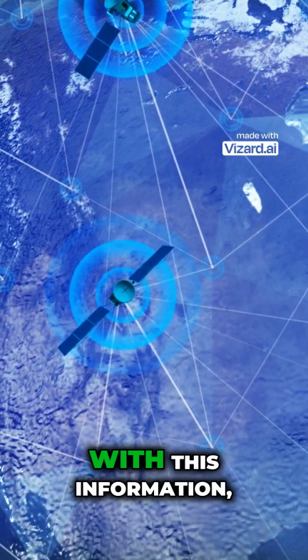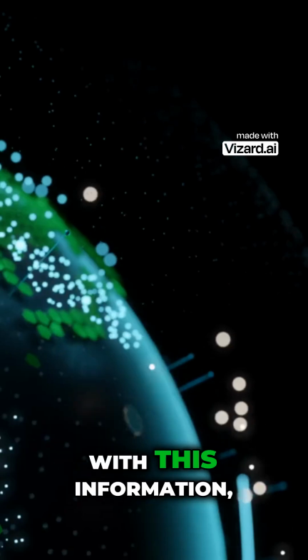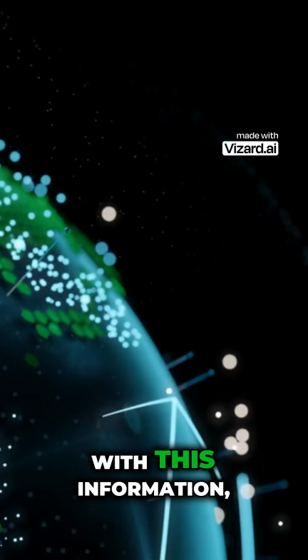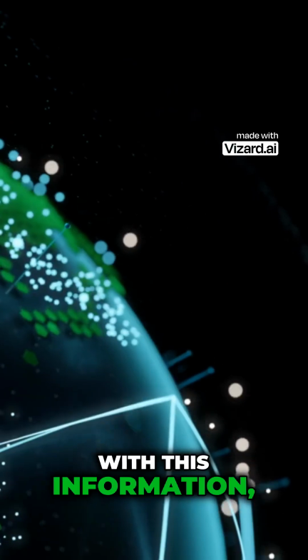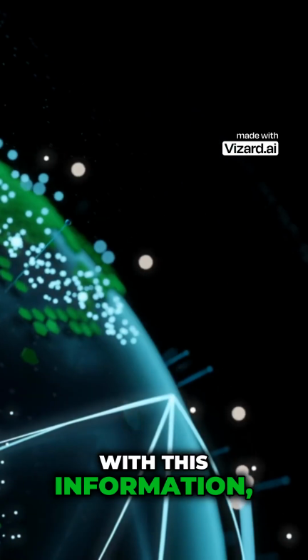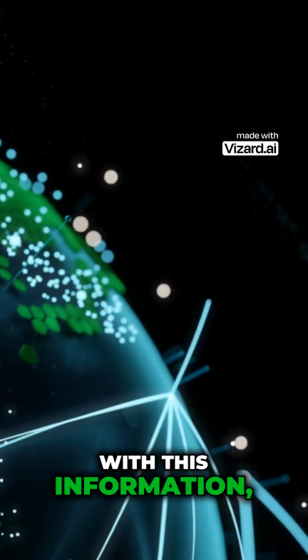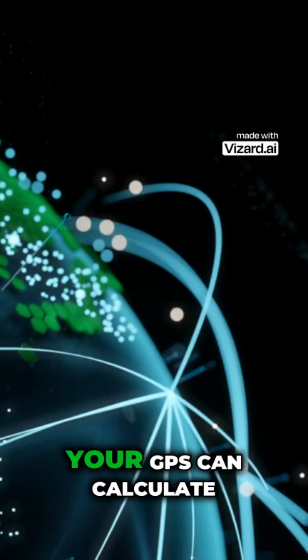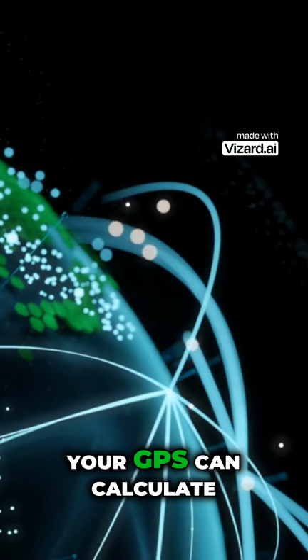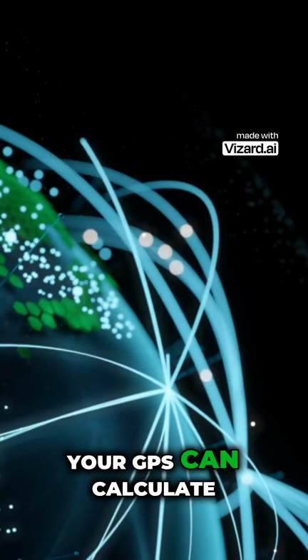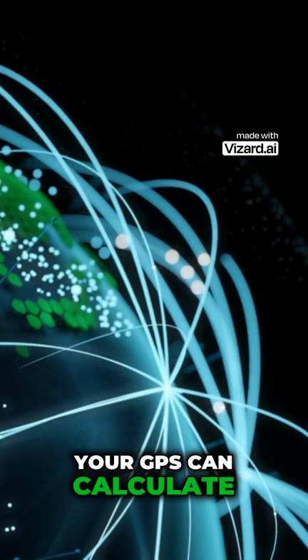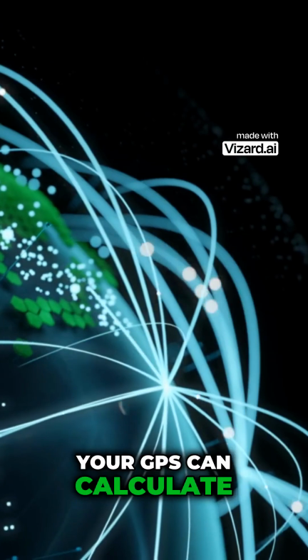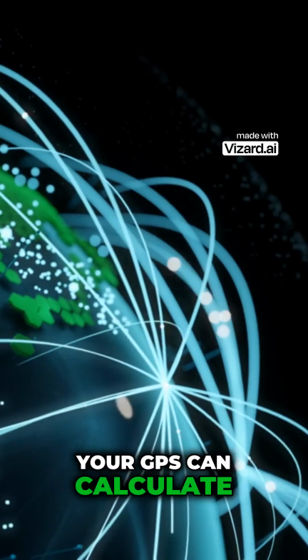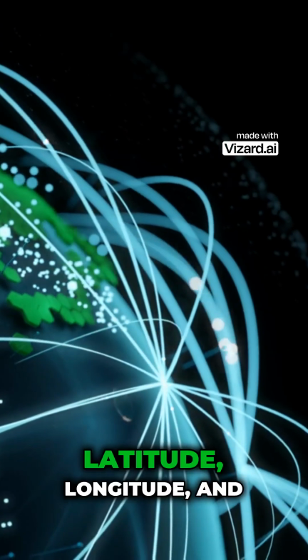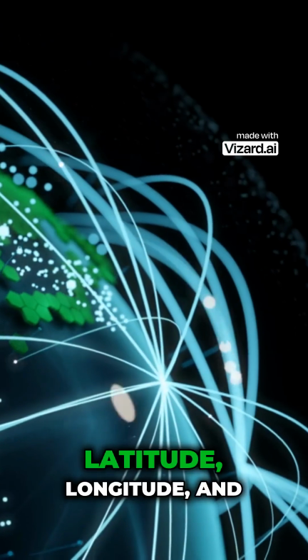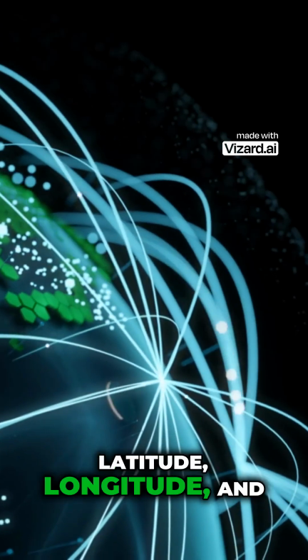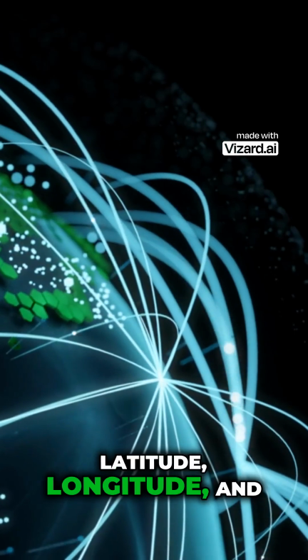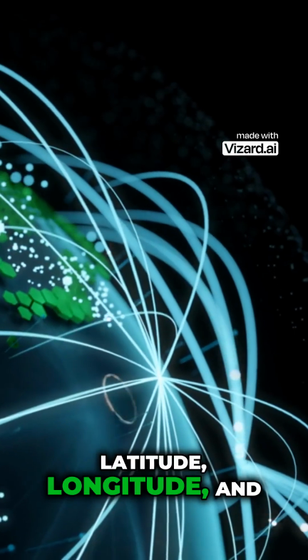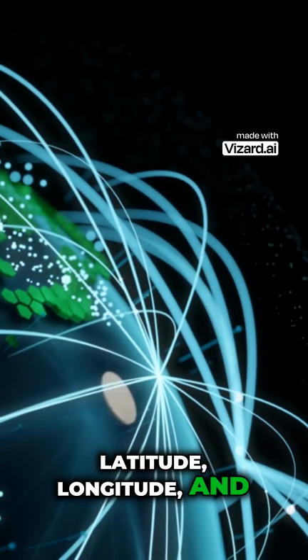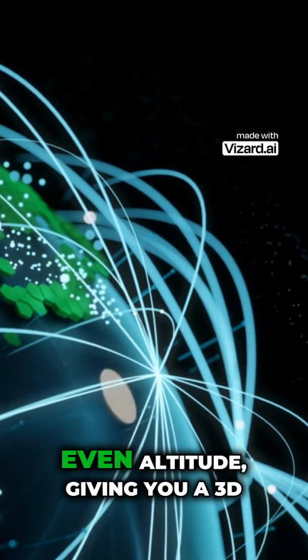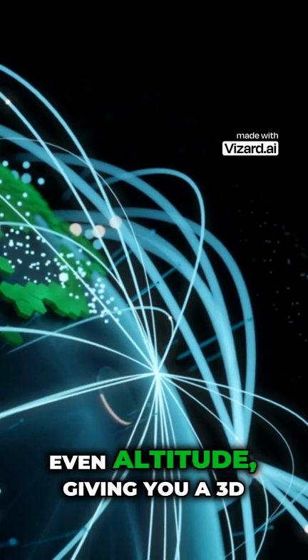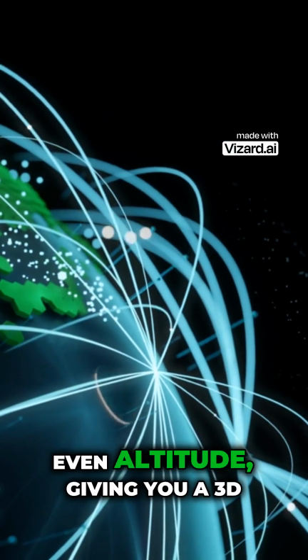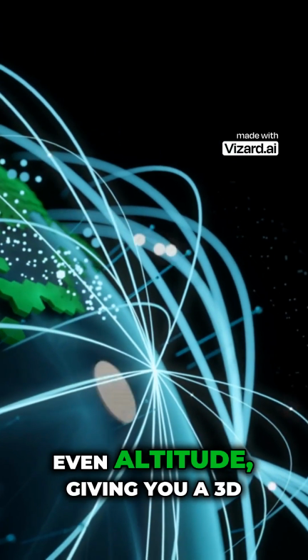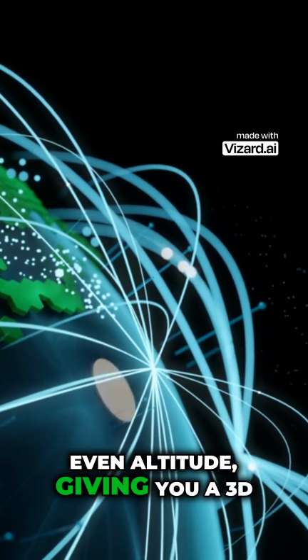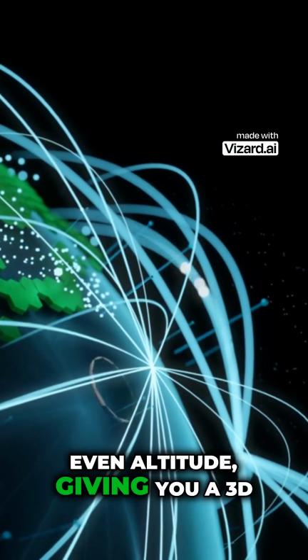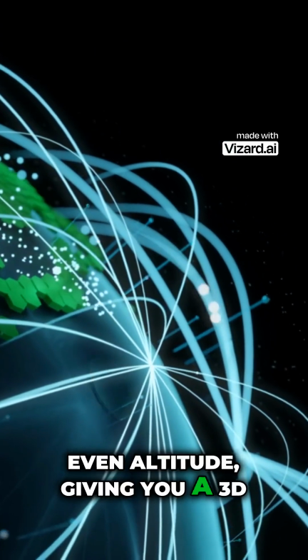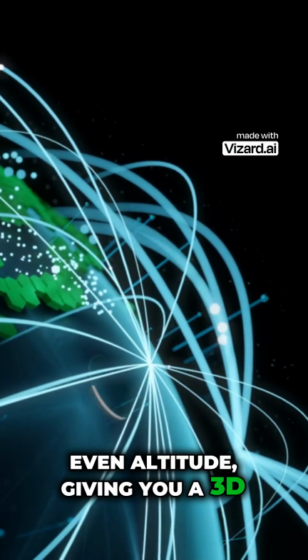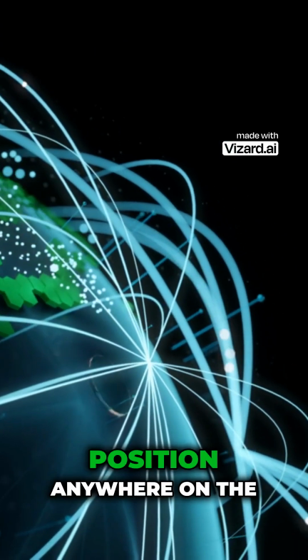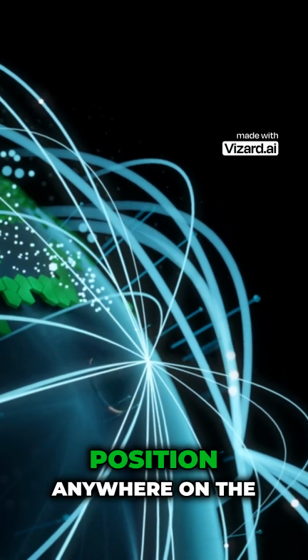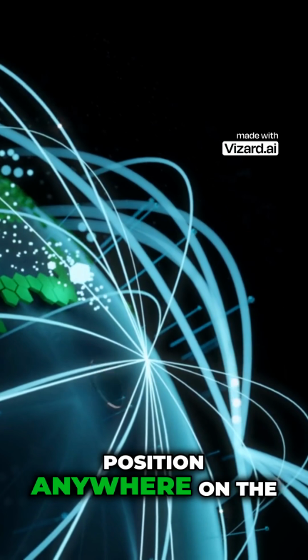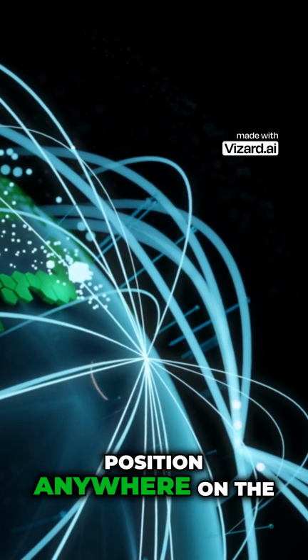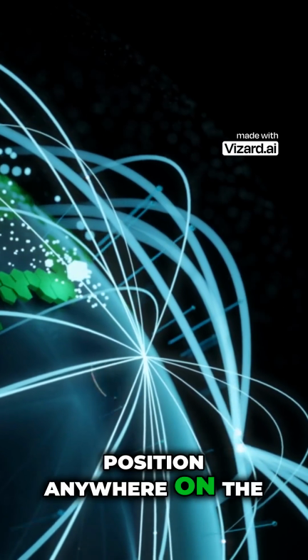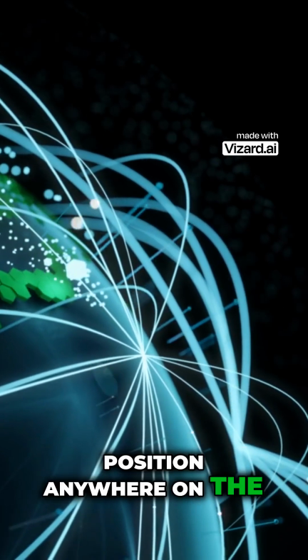With this information, your GPS can calculate latitude, longitude, and even altitude, giving you a 3D position anywhere on the planet.